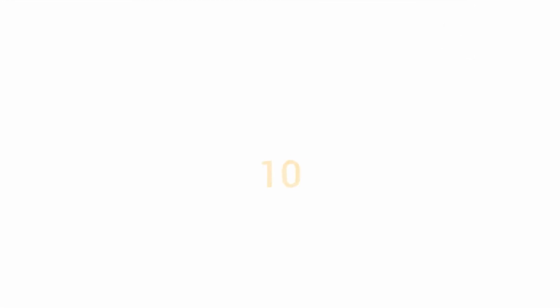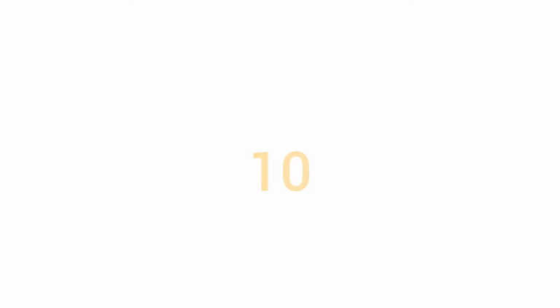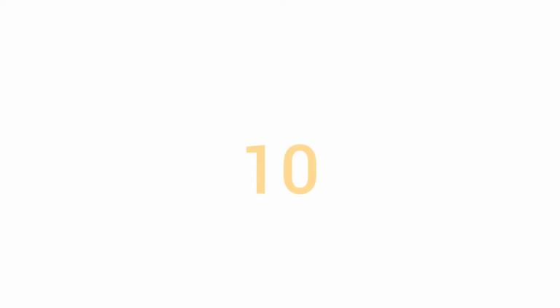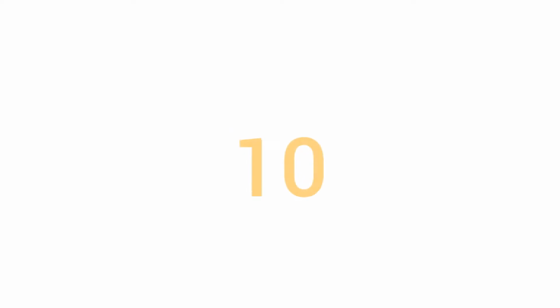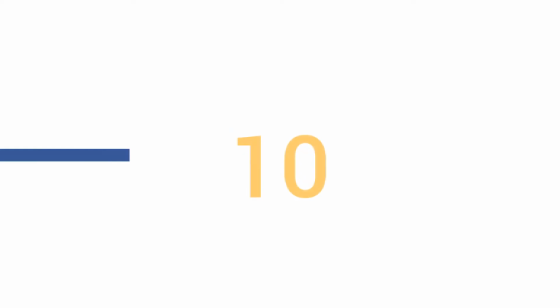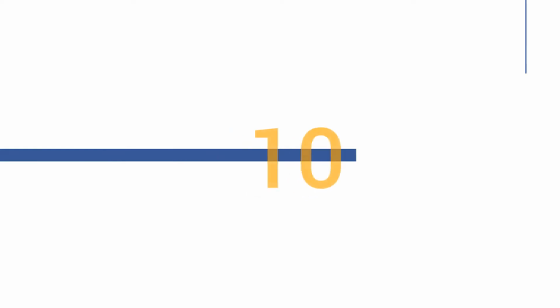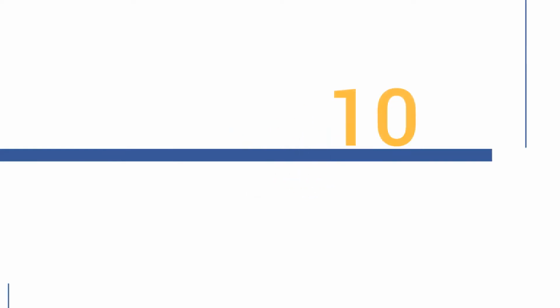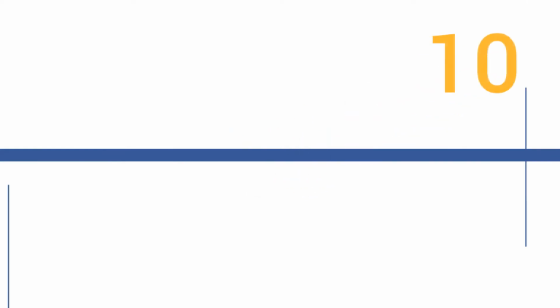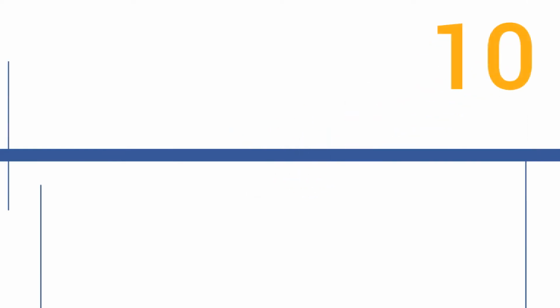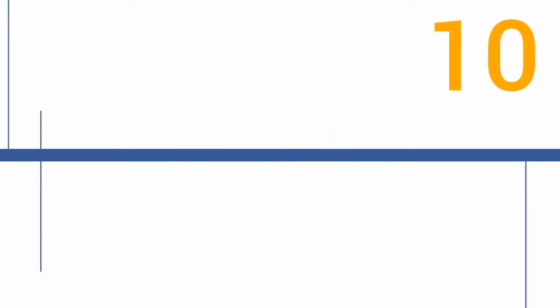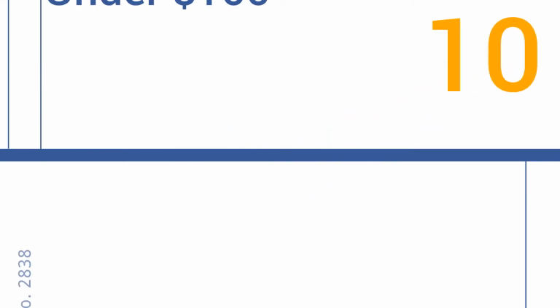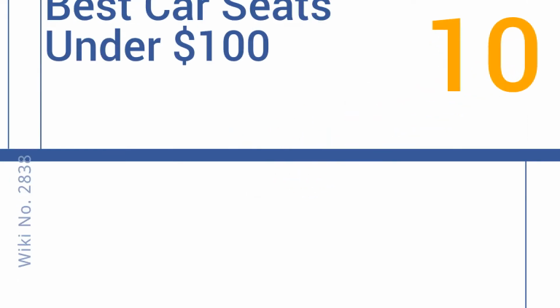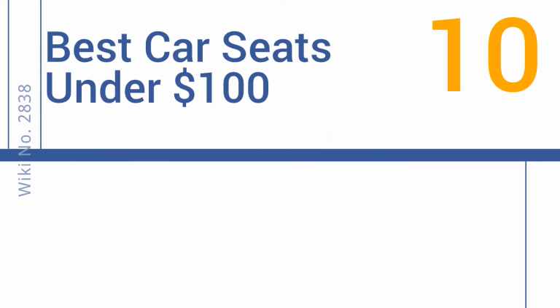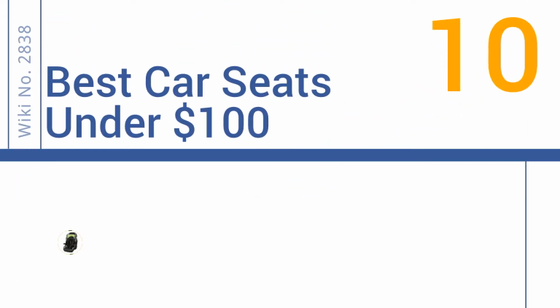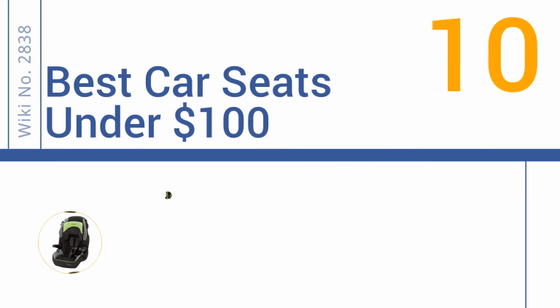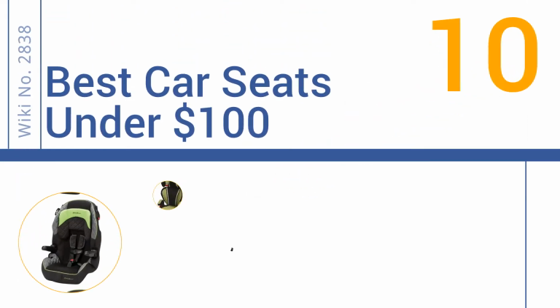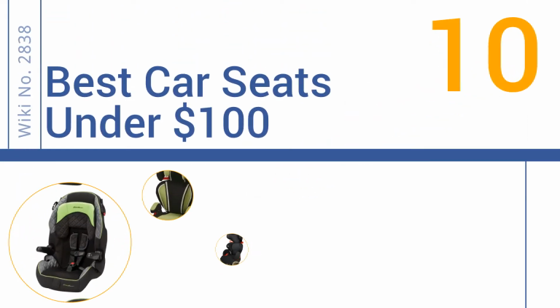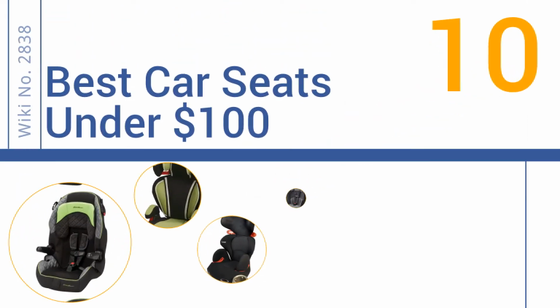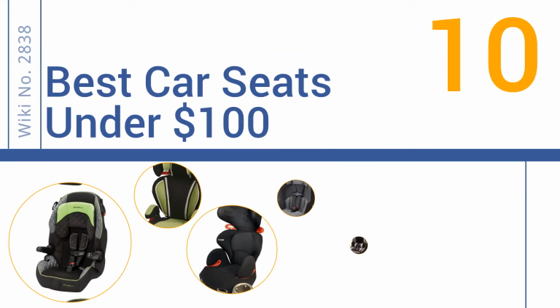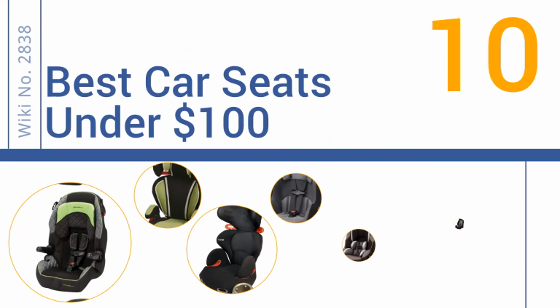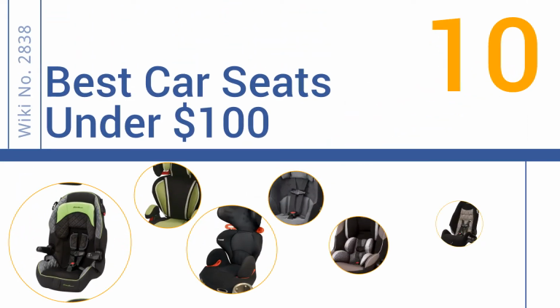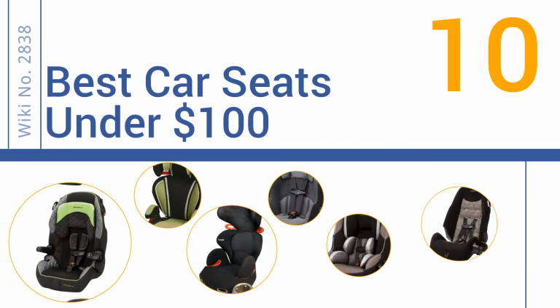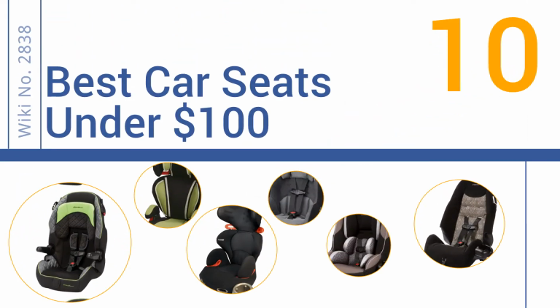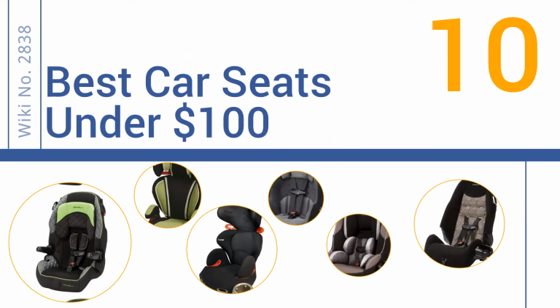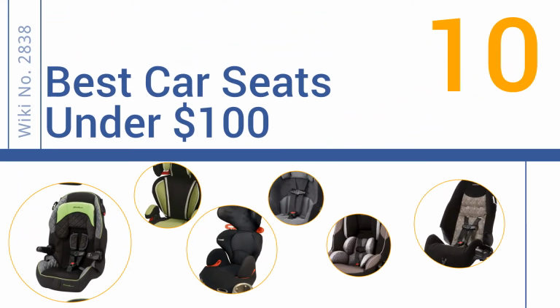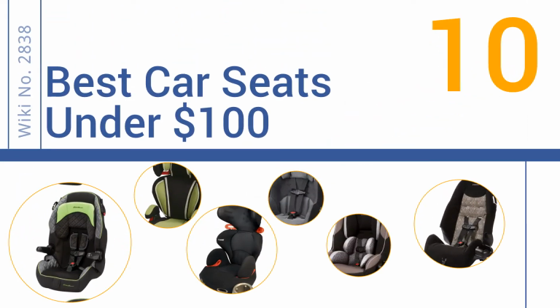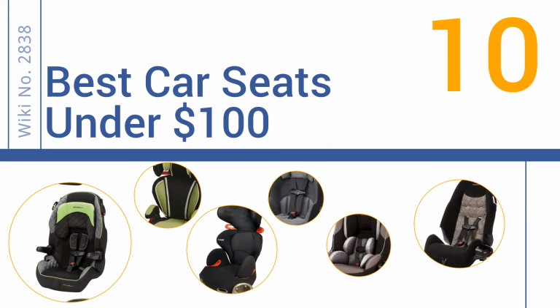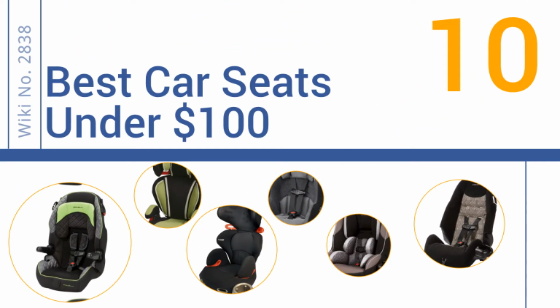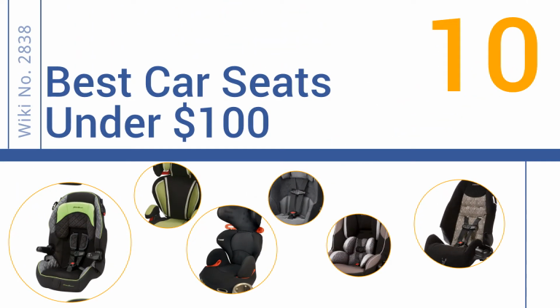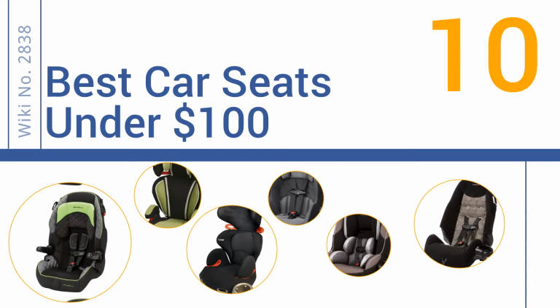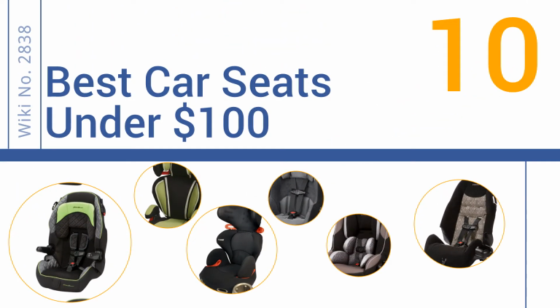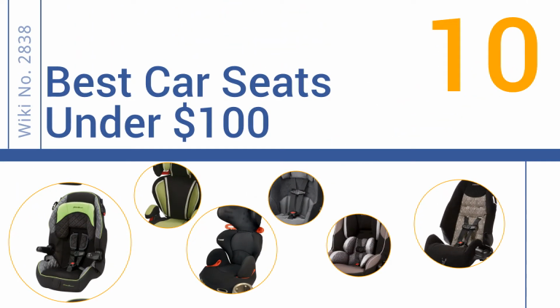EasyVid presents the 10 best car seats under $100. Let's get started with the list.